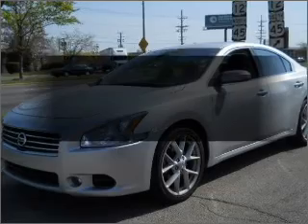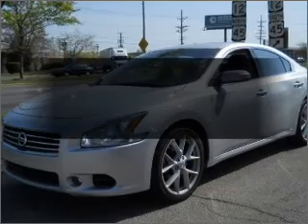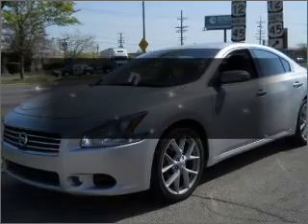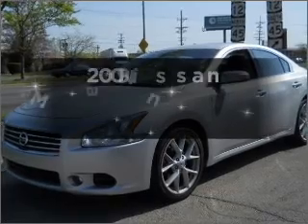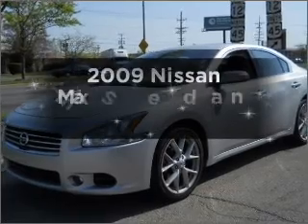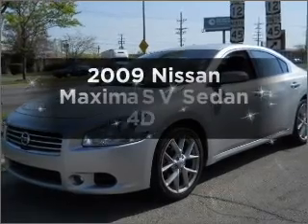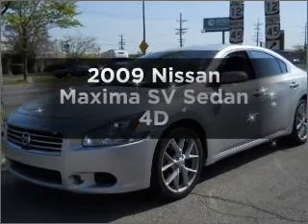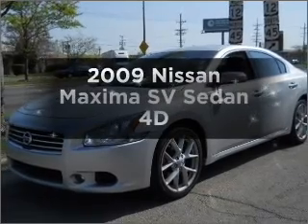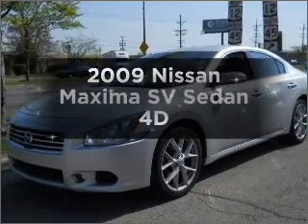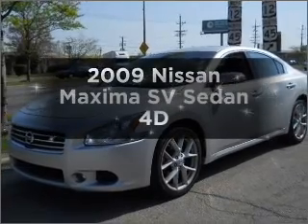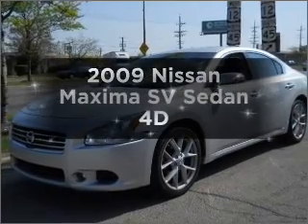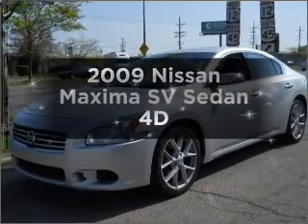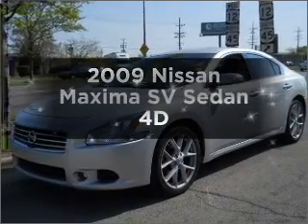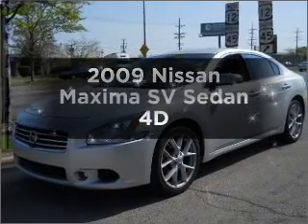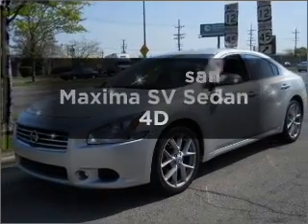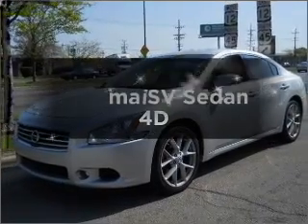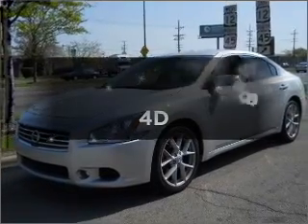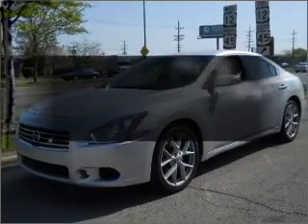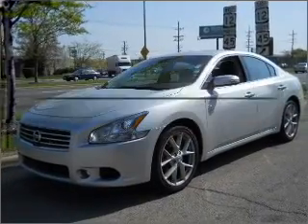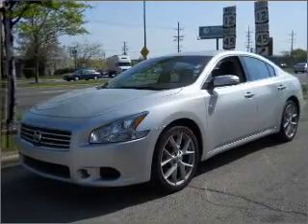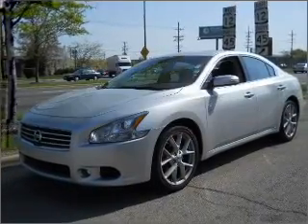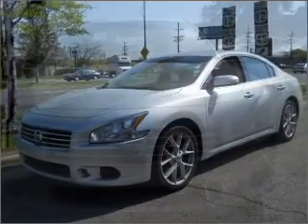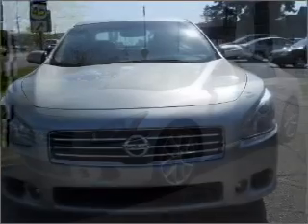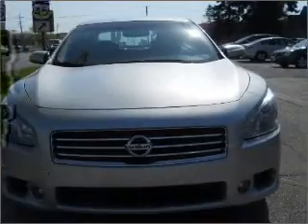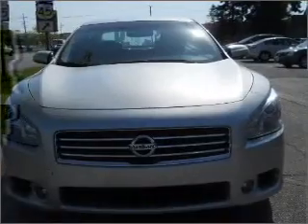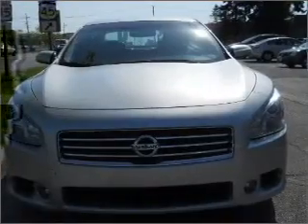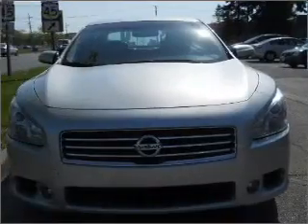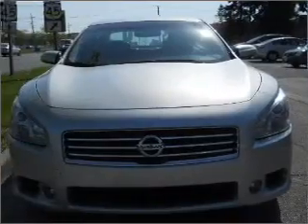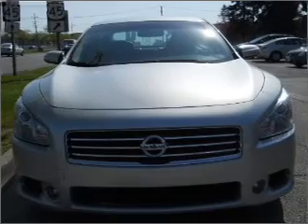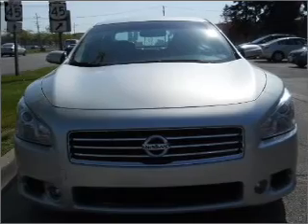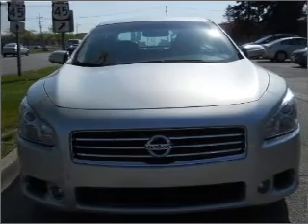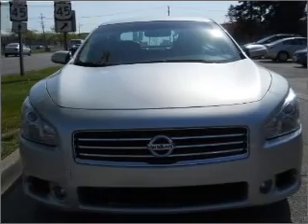Presenting the 2009 Nissan Maxima. If you're looking for a first-rate auto, this one could be yours today.